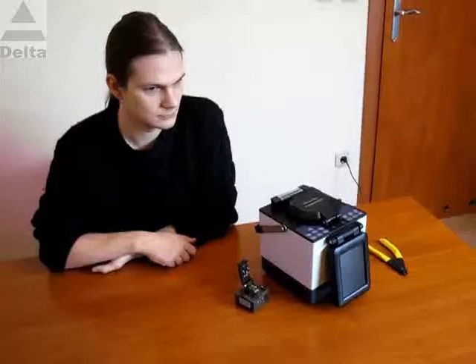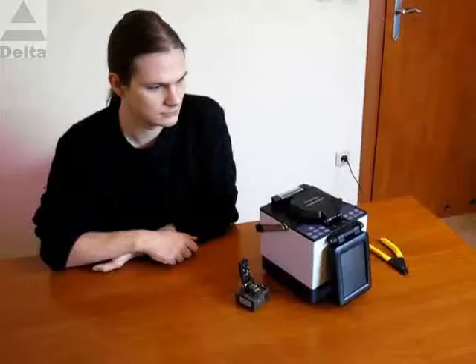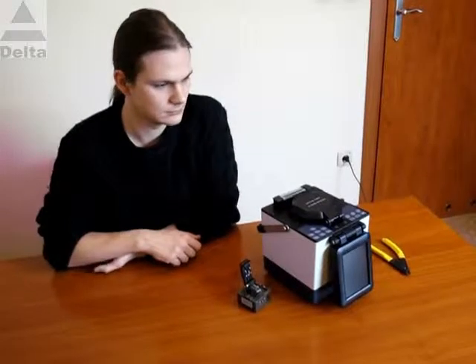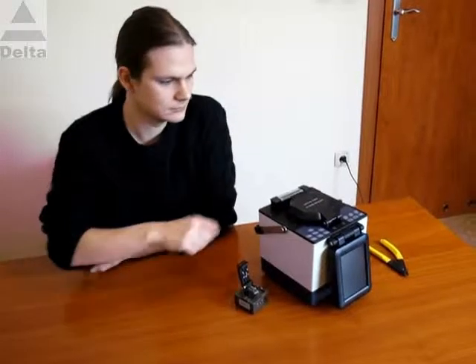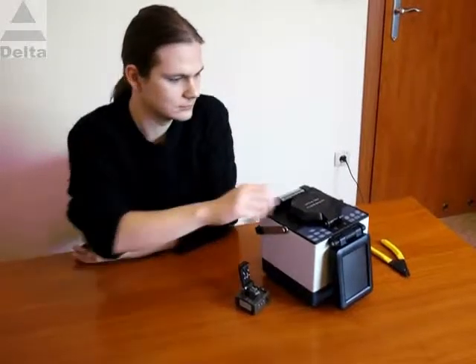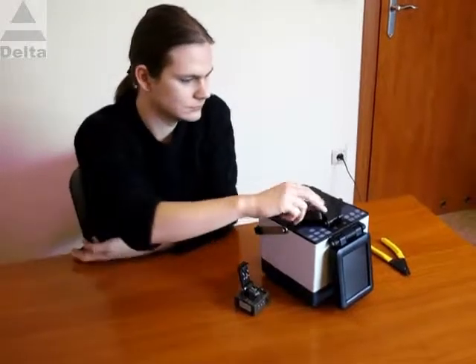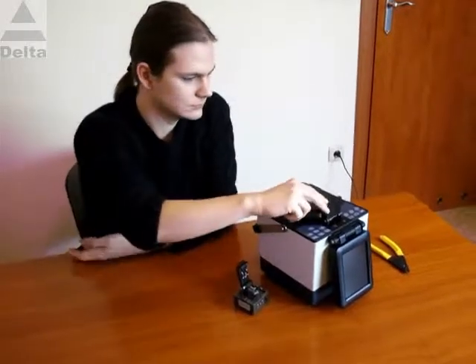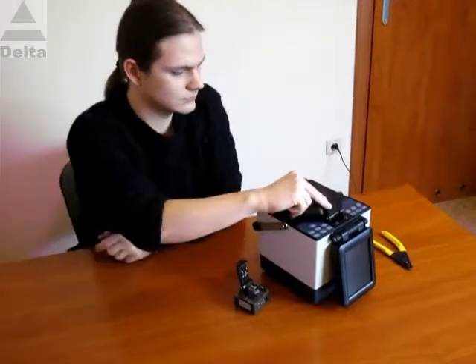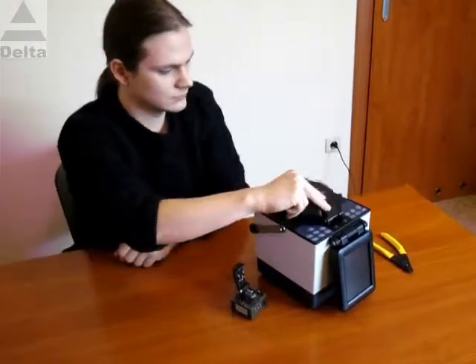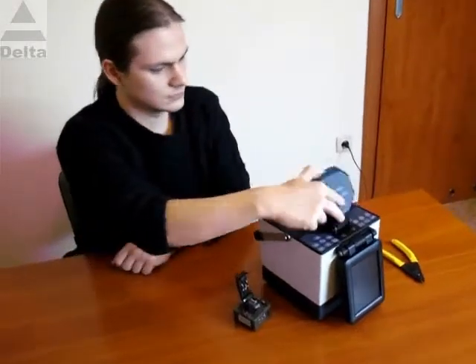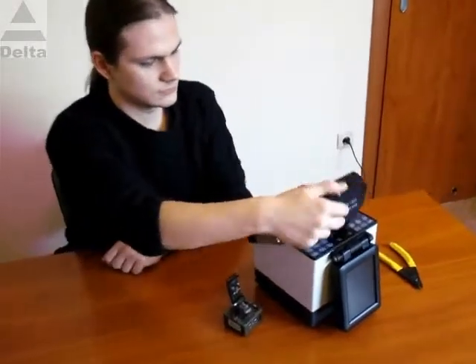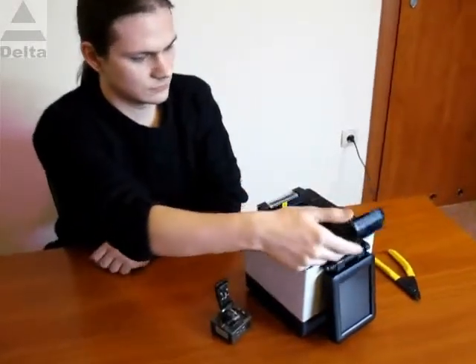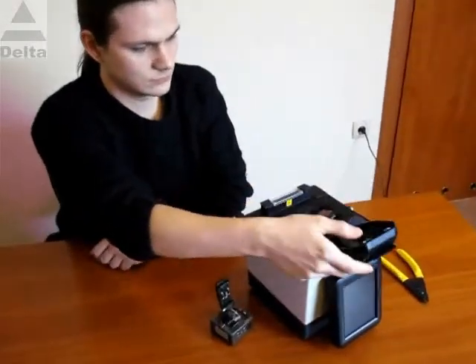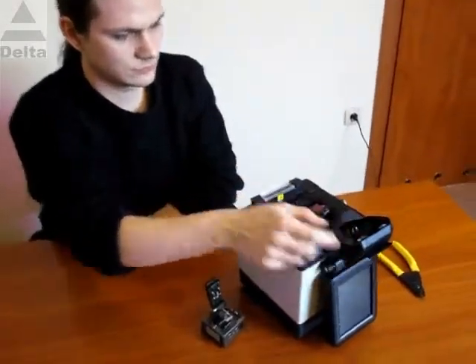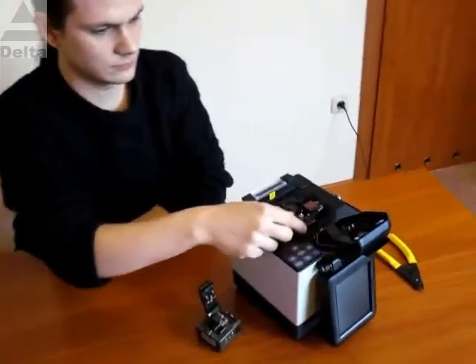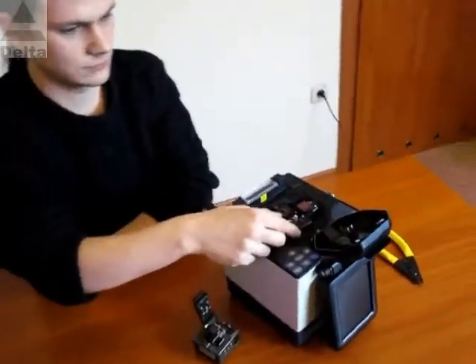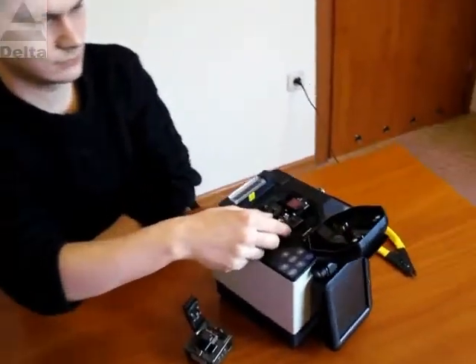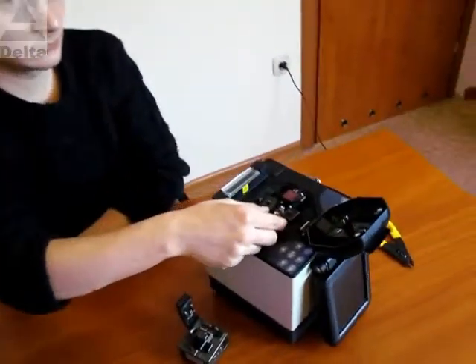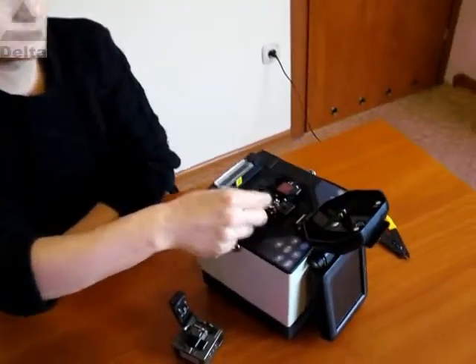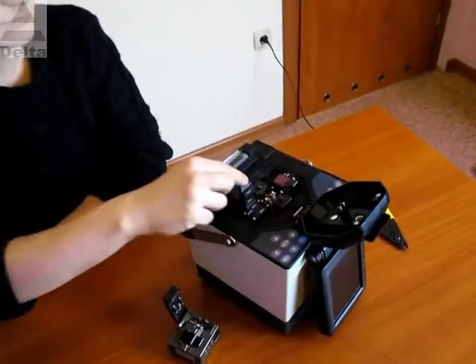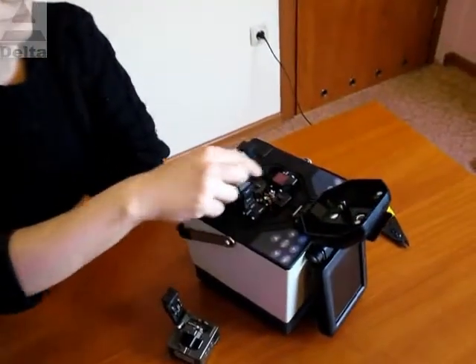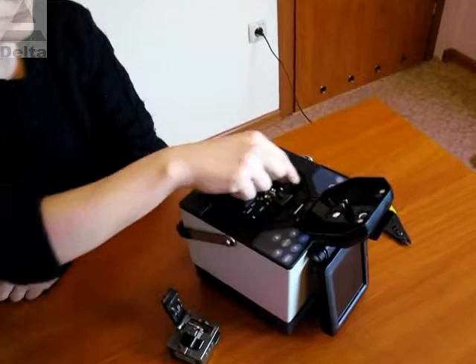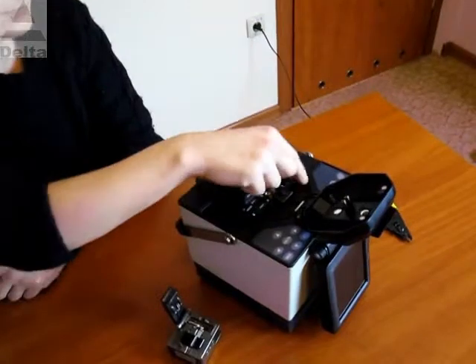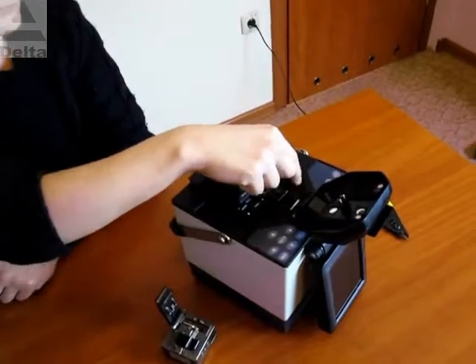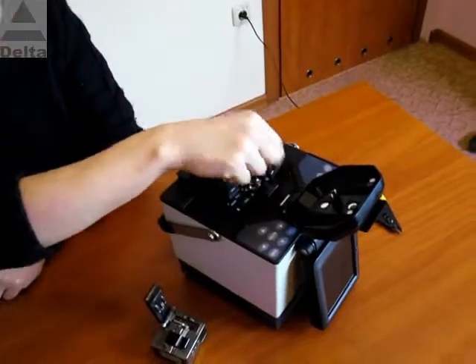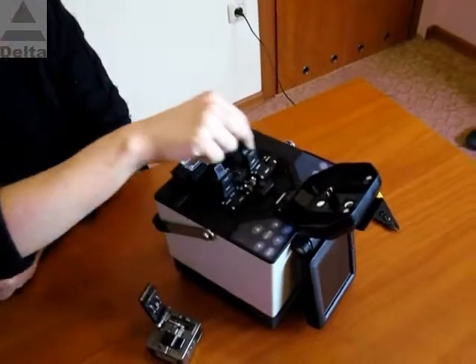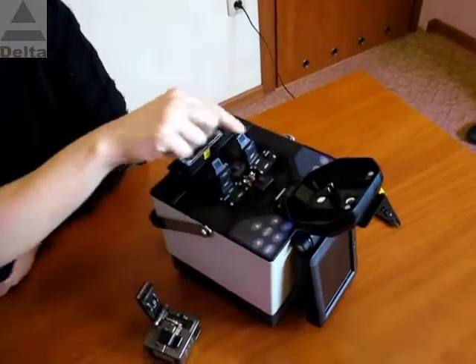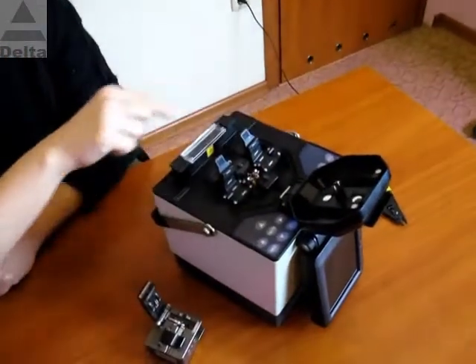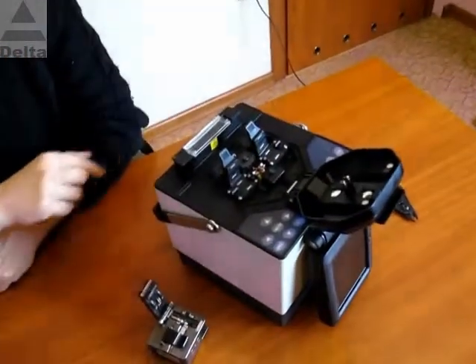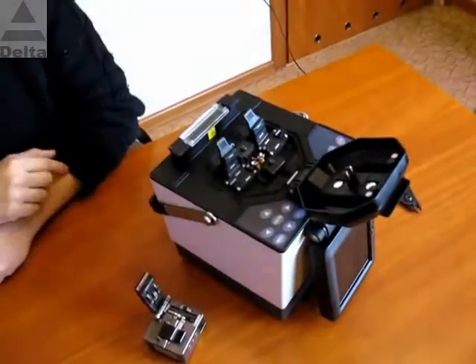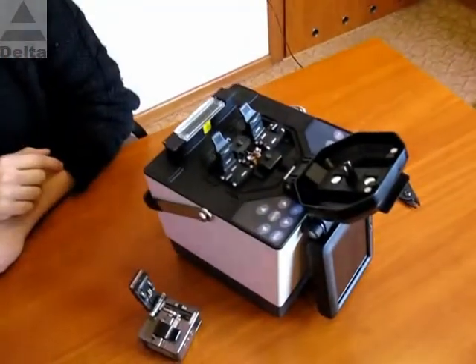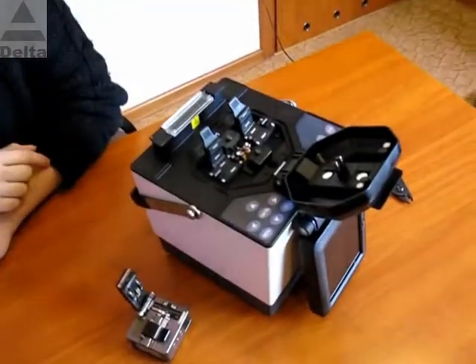We would like to present the FS-260C Optical Fiber Fusion Splicer, designed to automatically perform fiber fusion splicing.